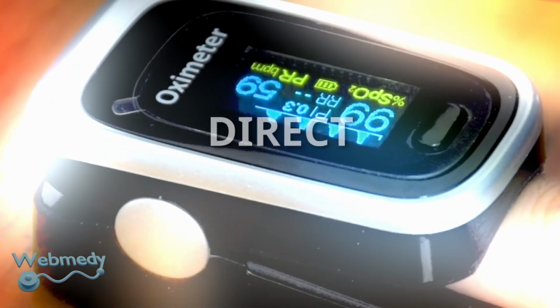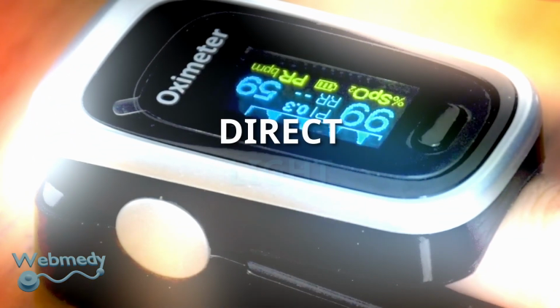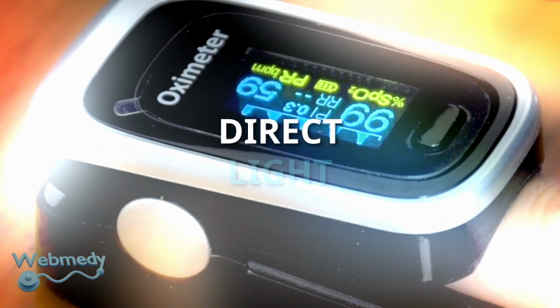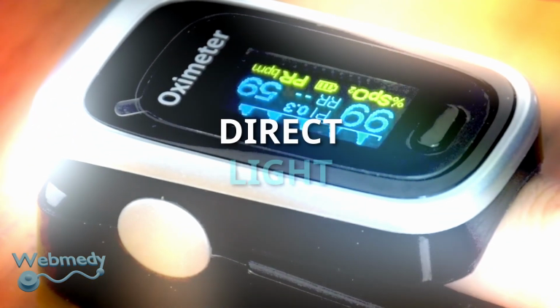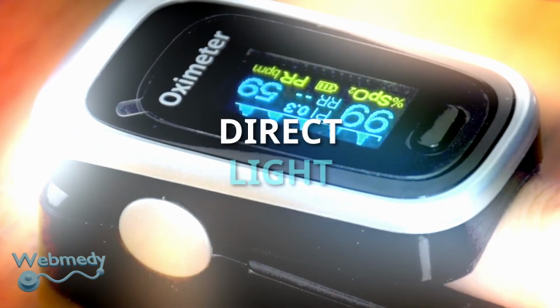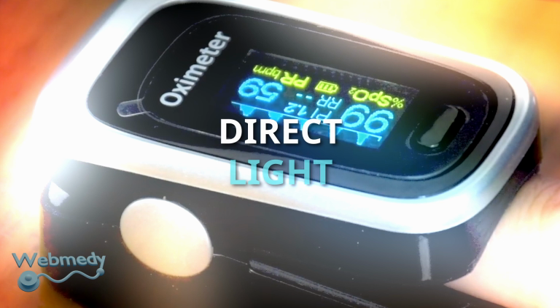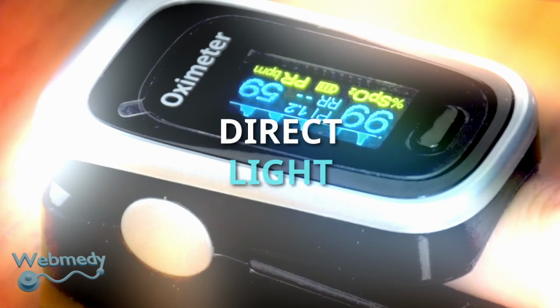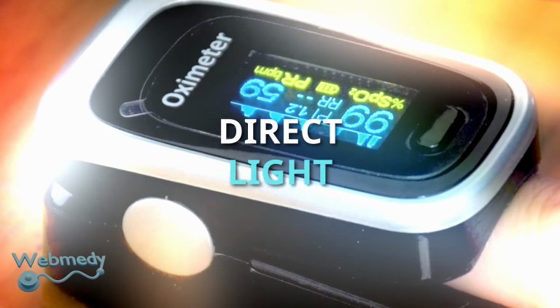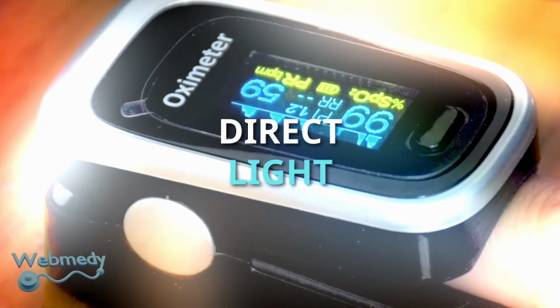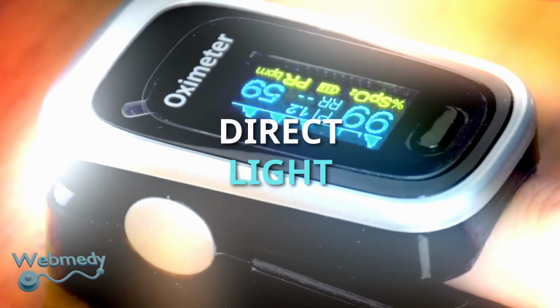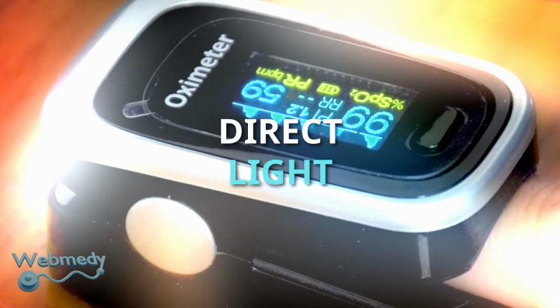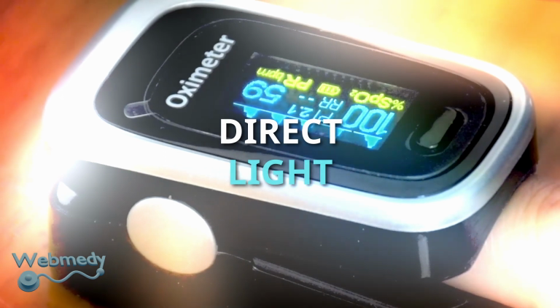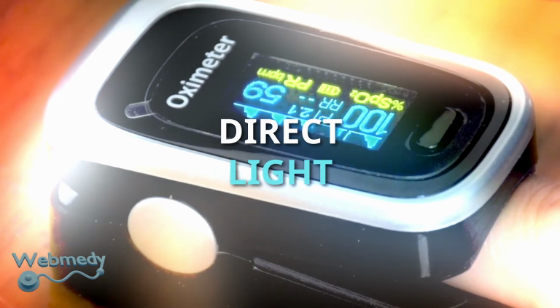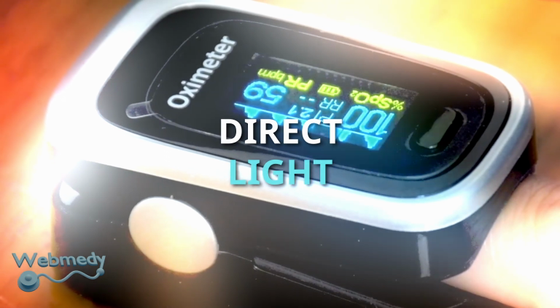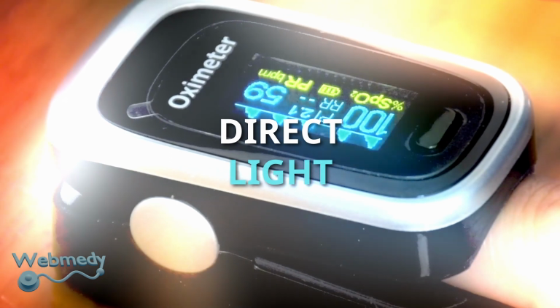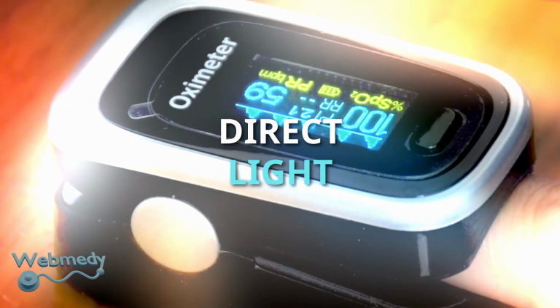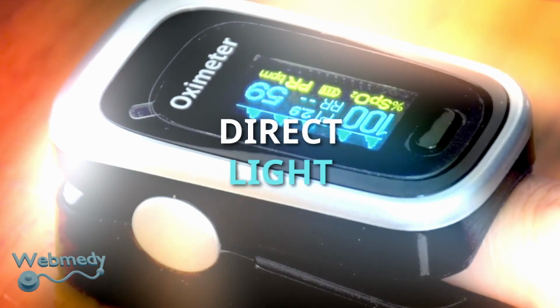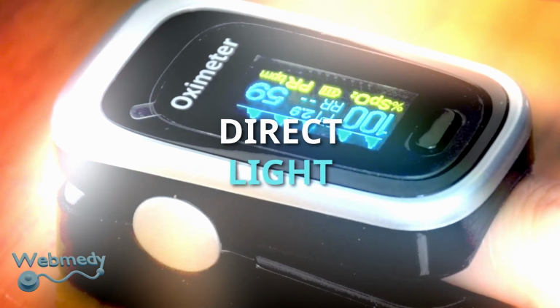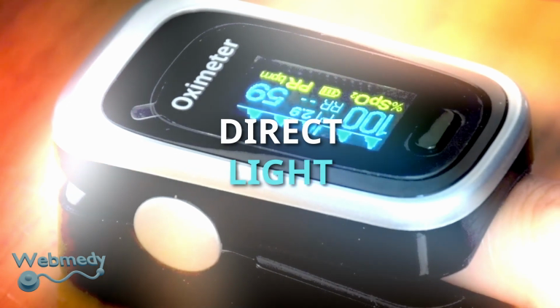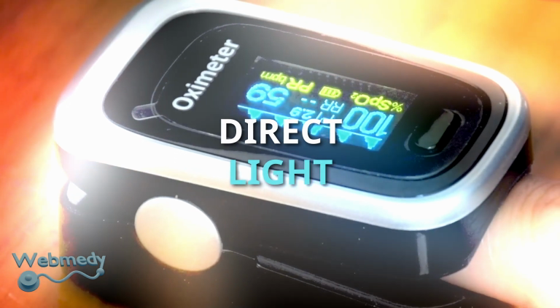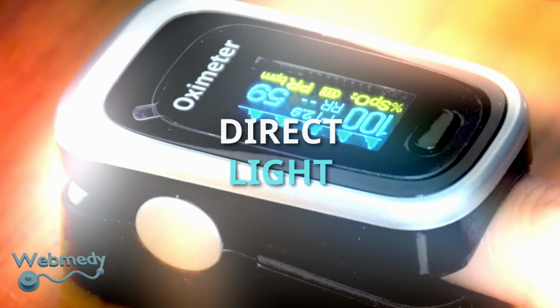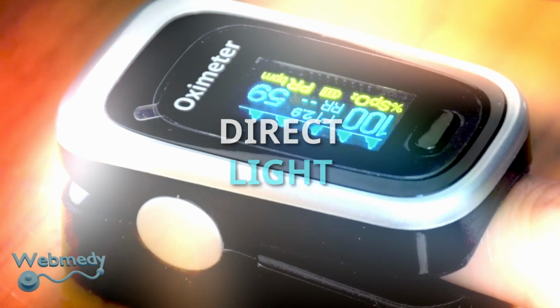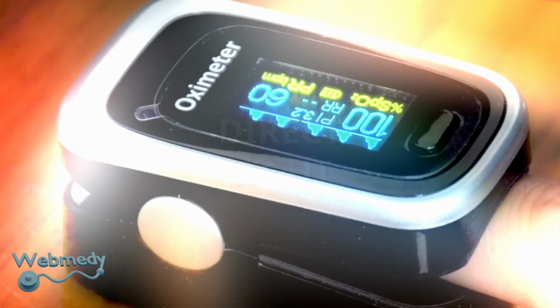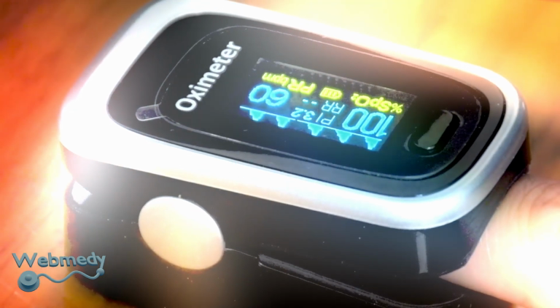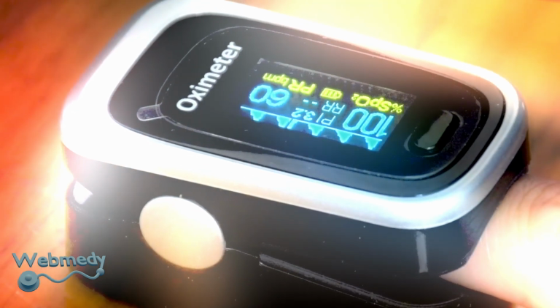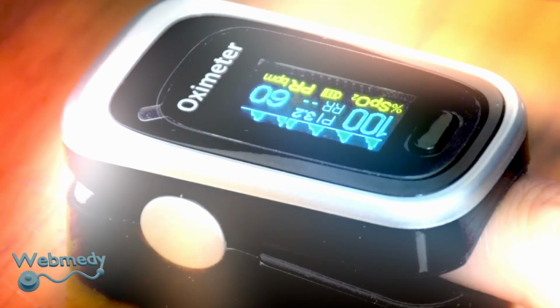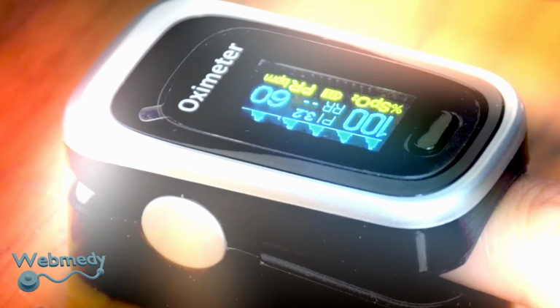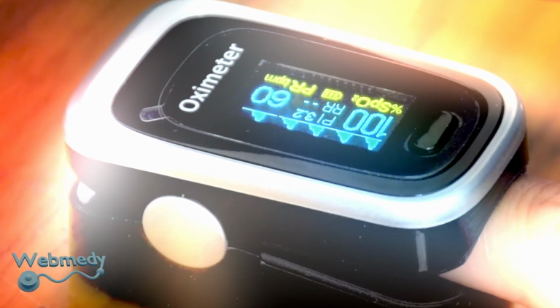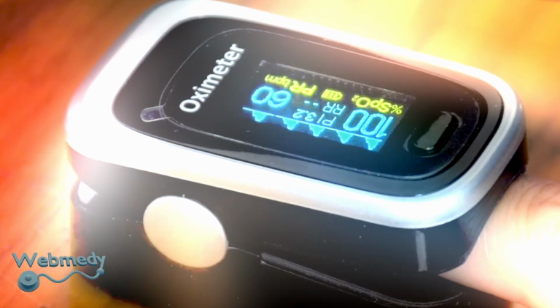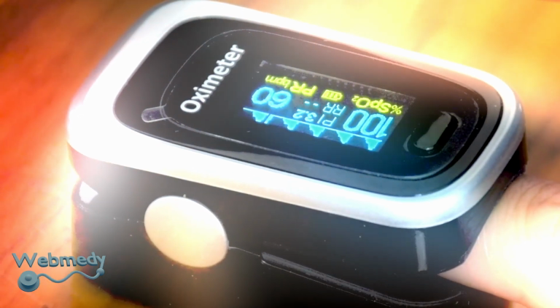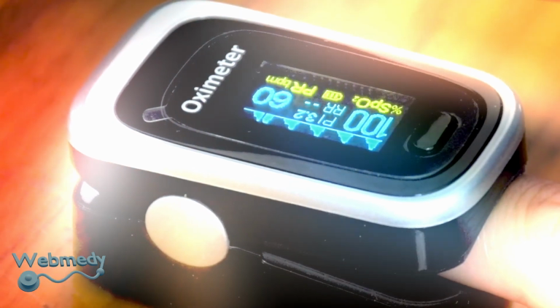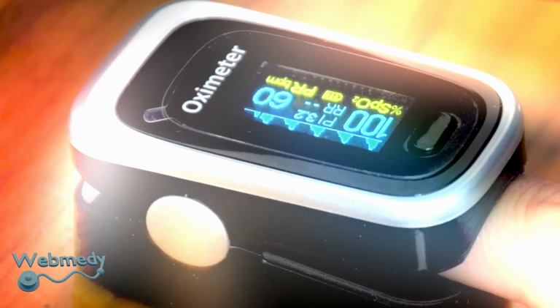Direct bright light in the room or bright sunlight can interfere and result in an inaccurate reading.